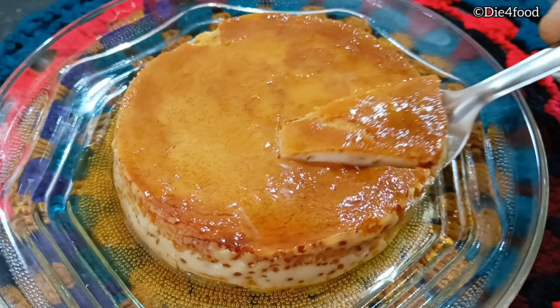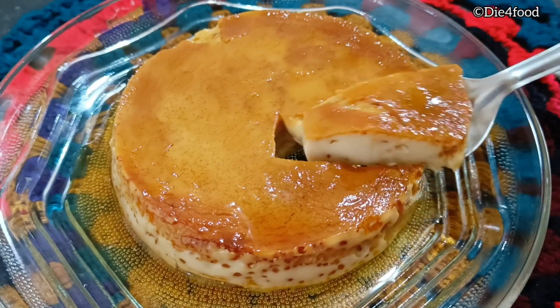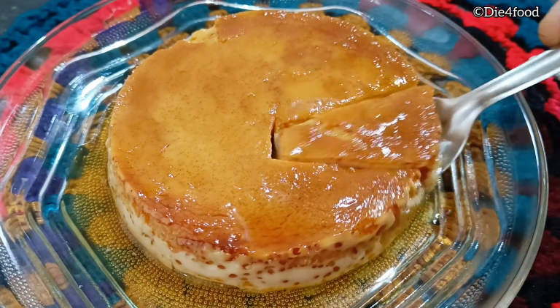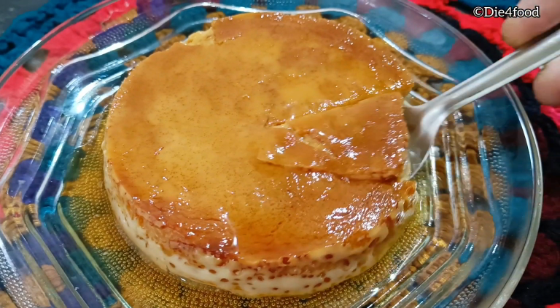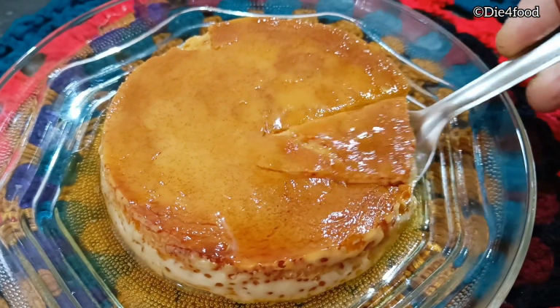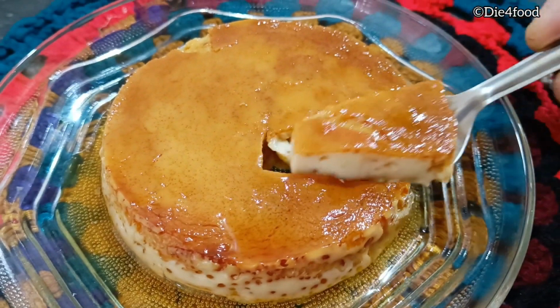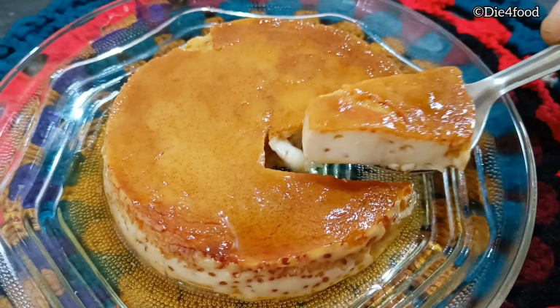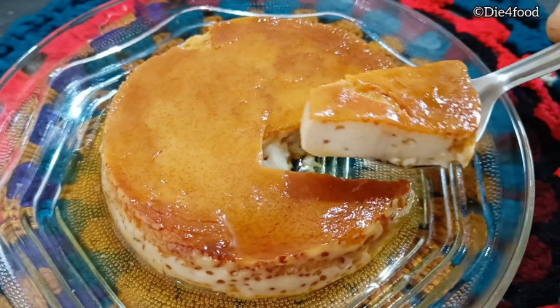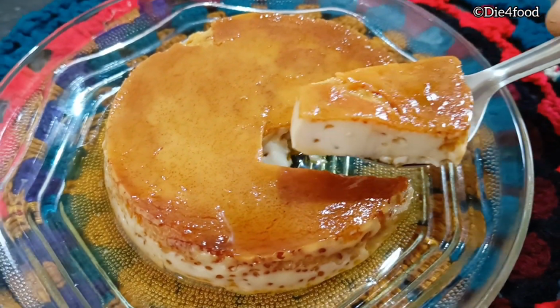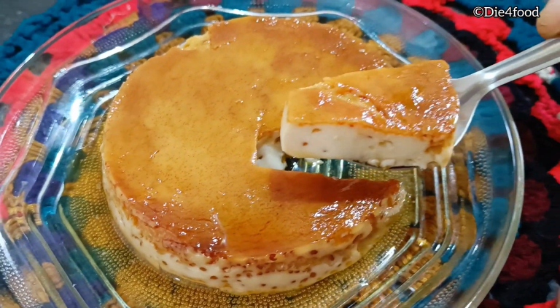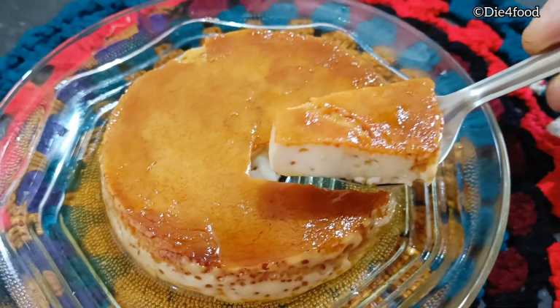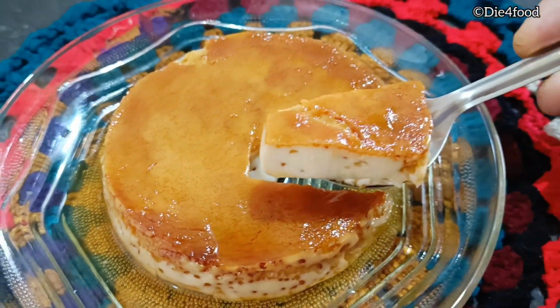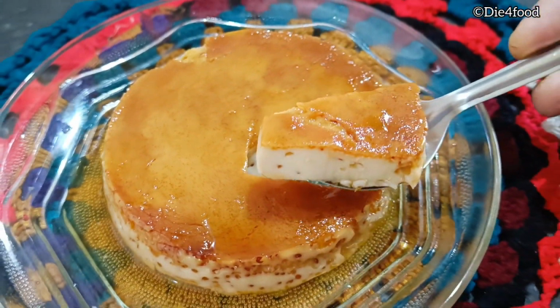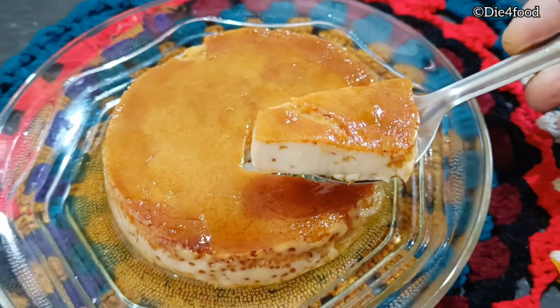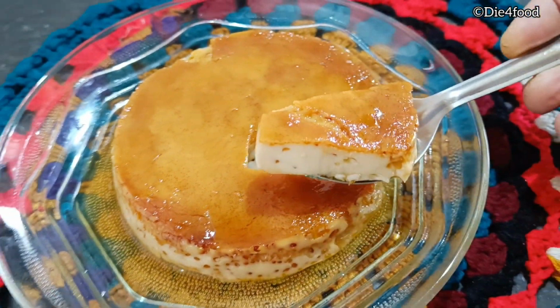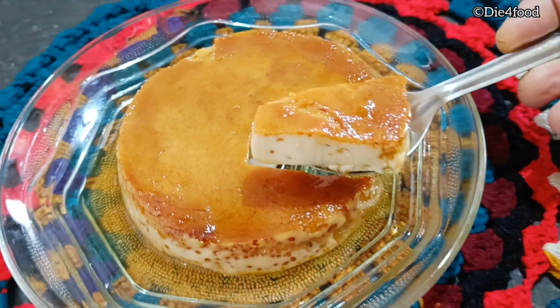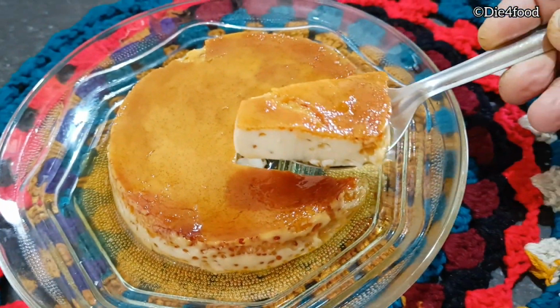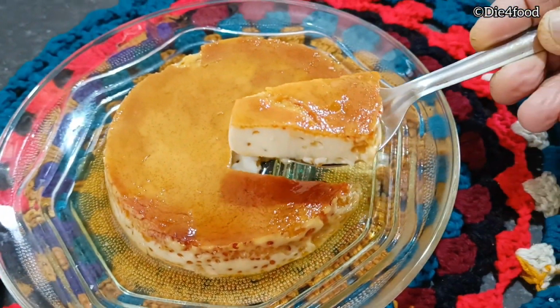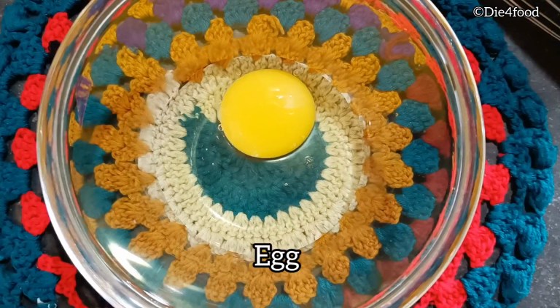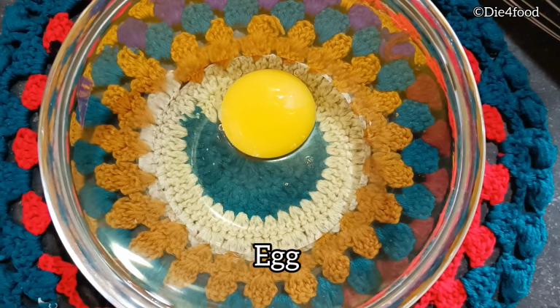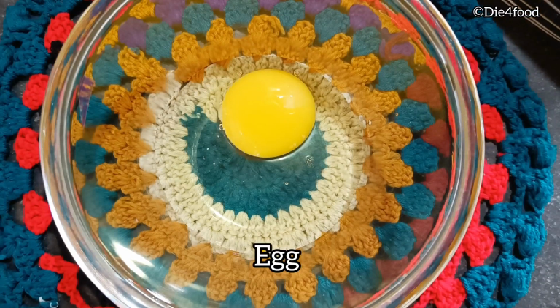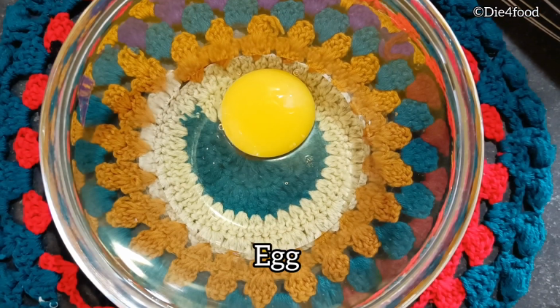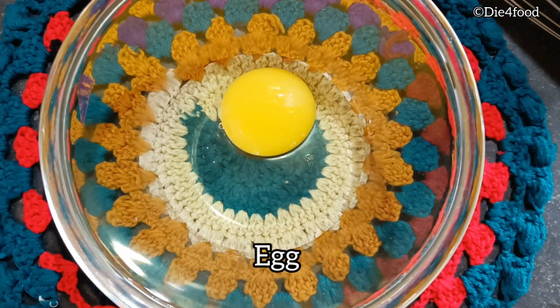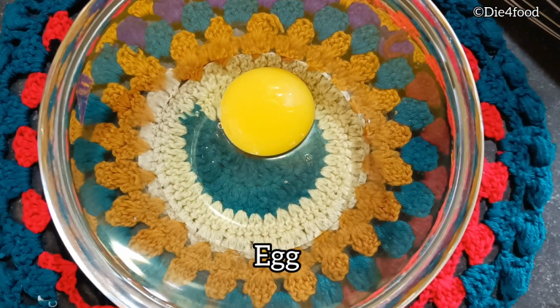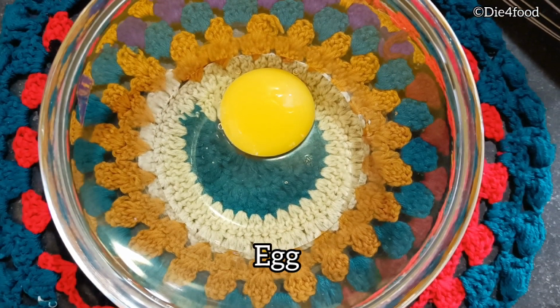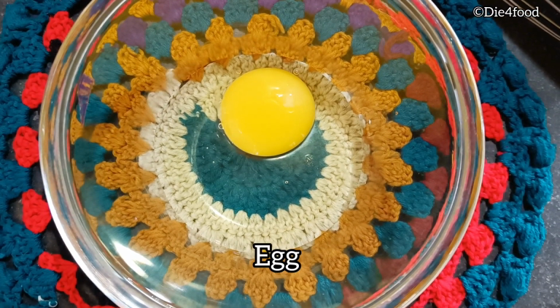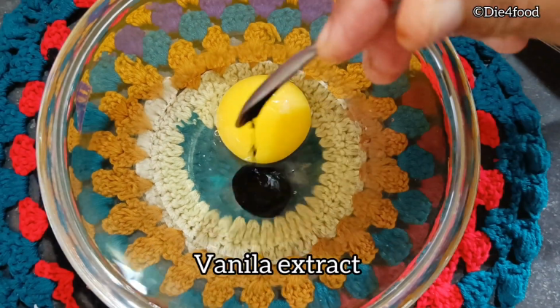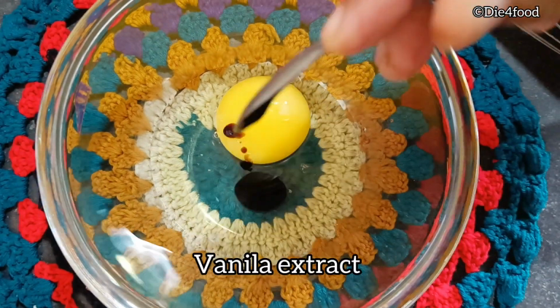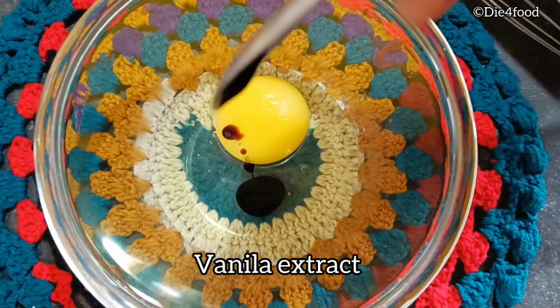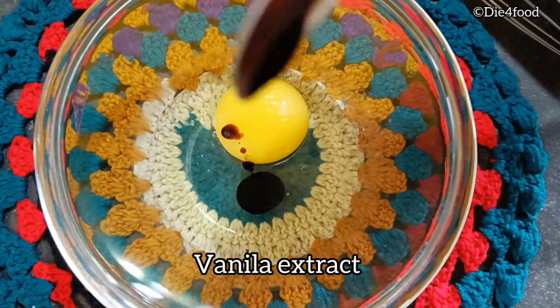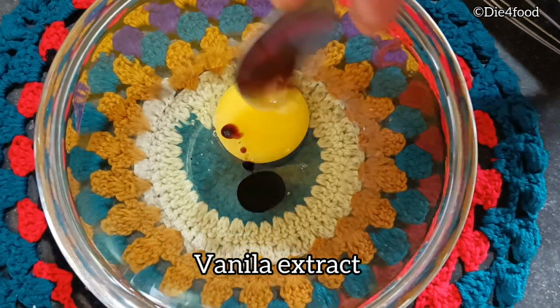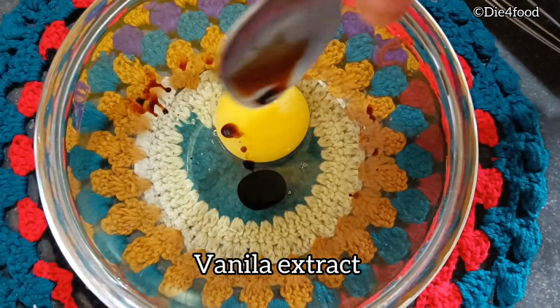Hello everyone, today I have a recipe for caramel pudding. This is the recipe for 1 cup of tea.